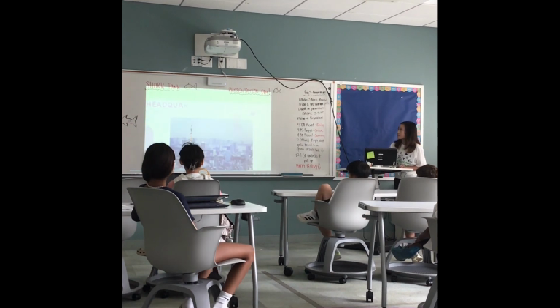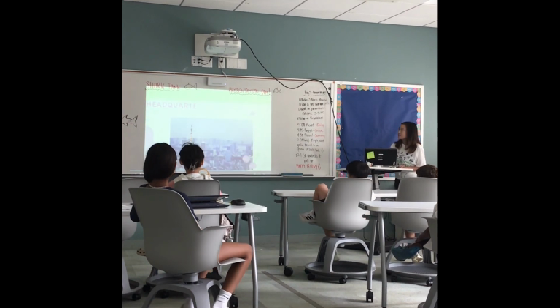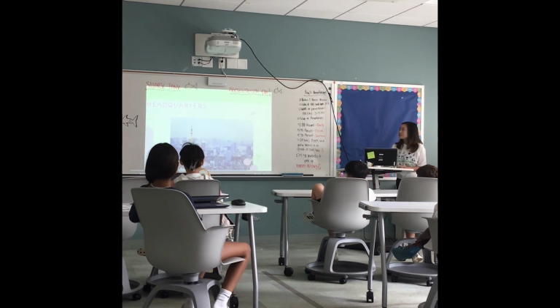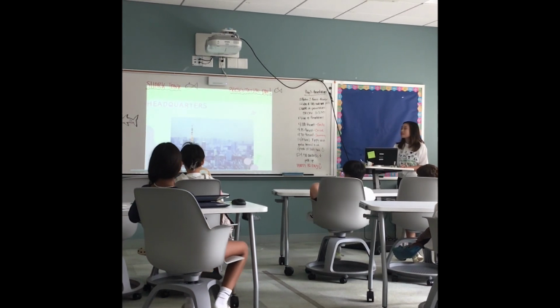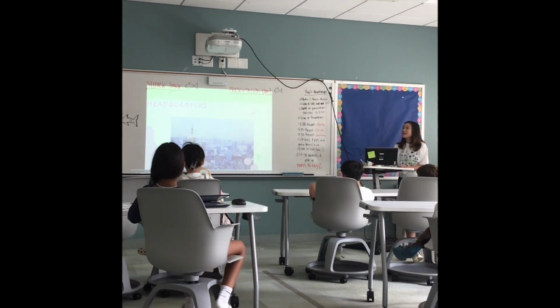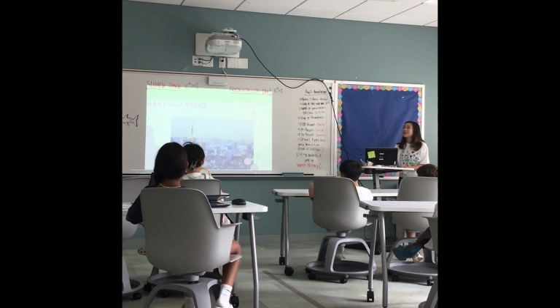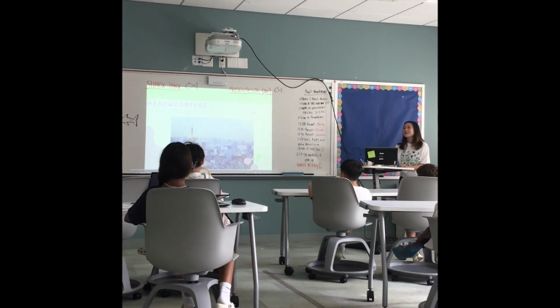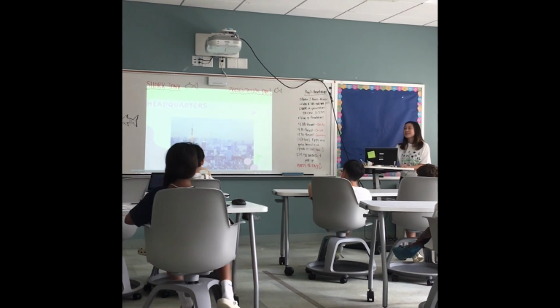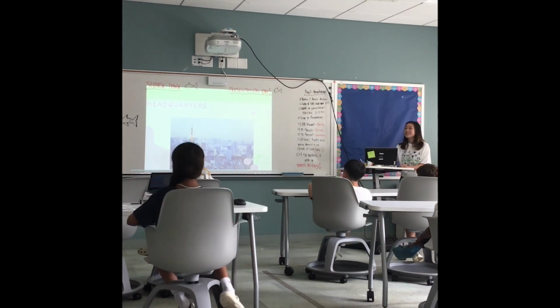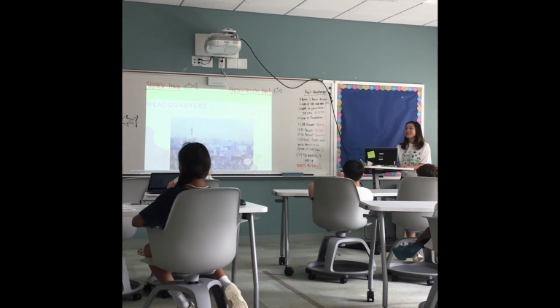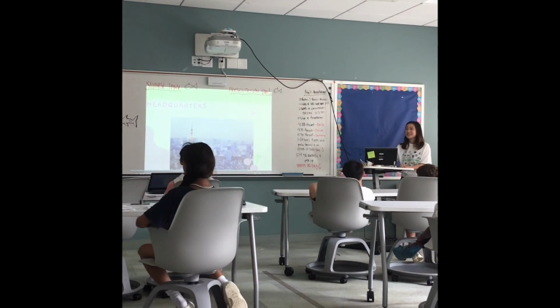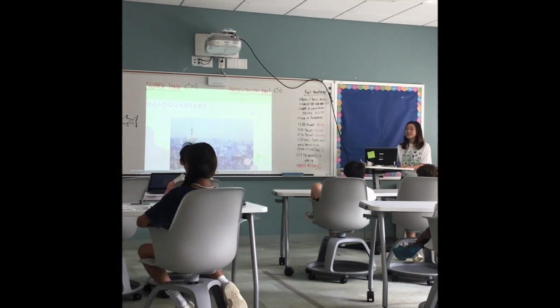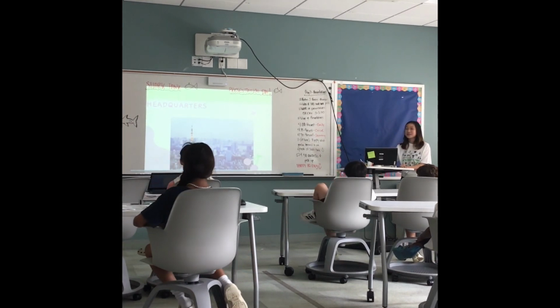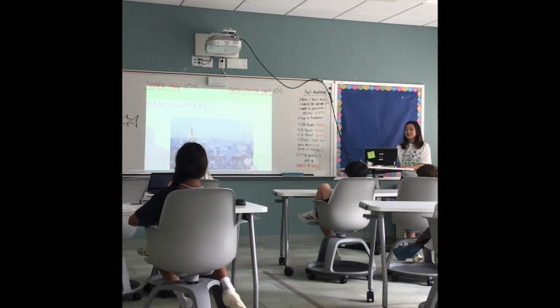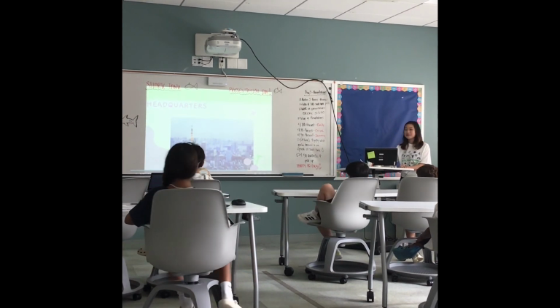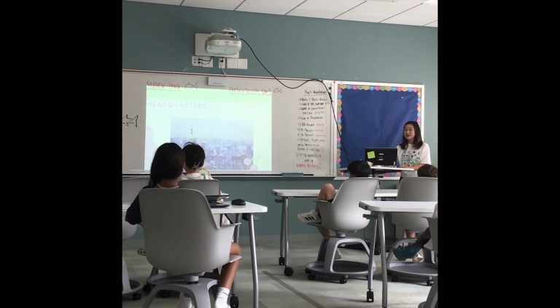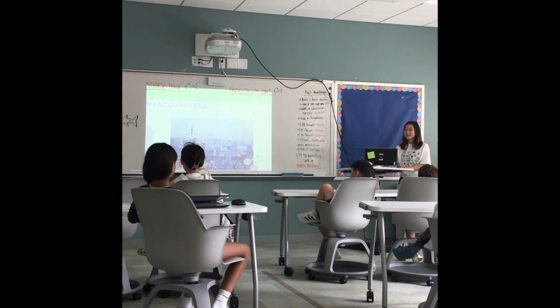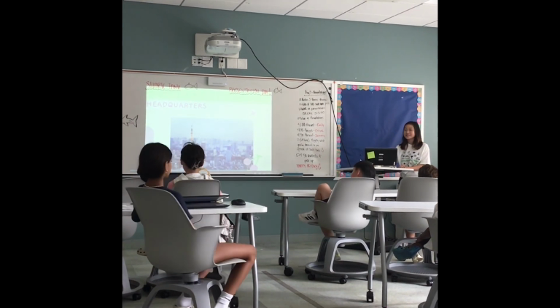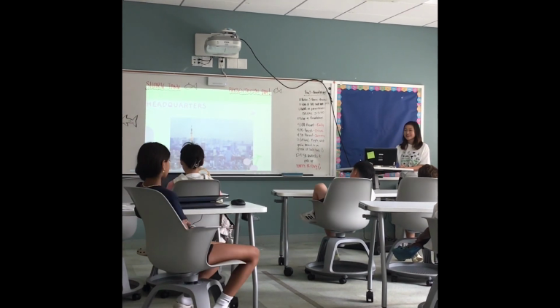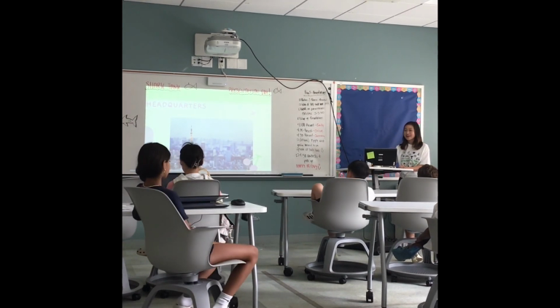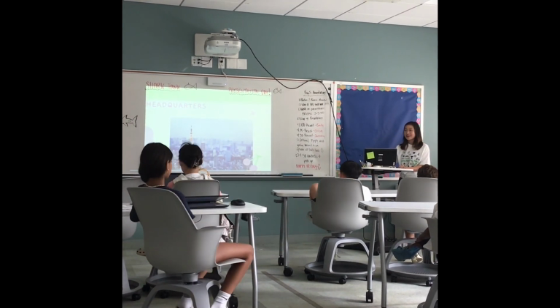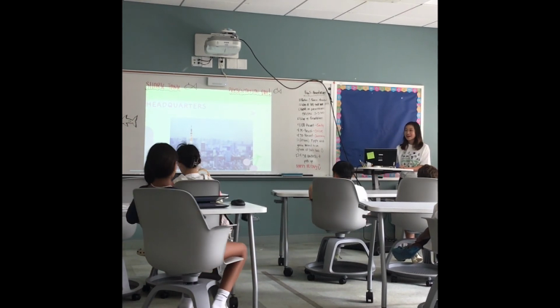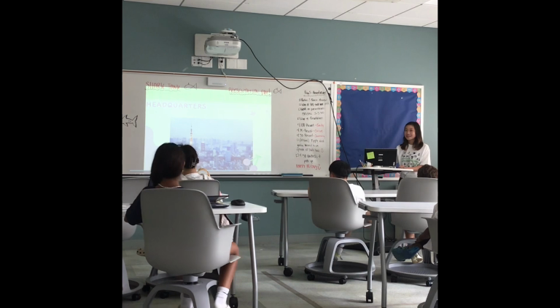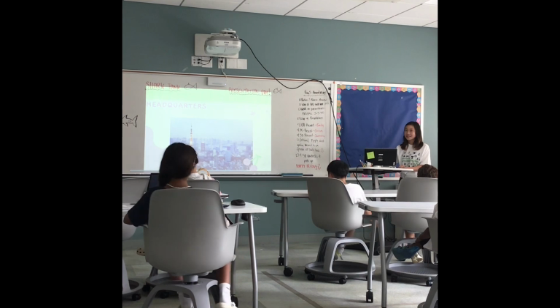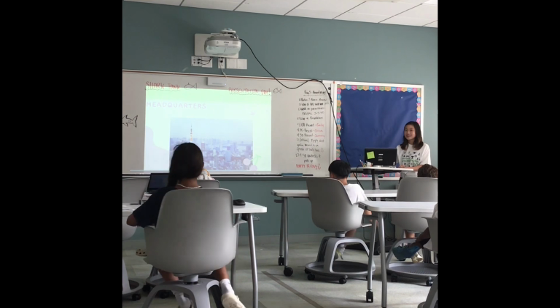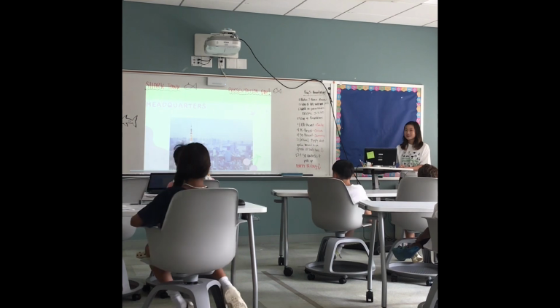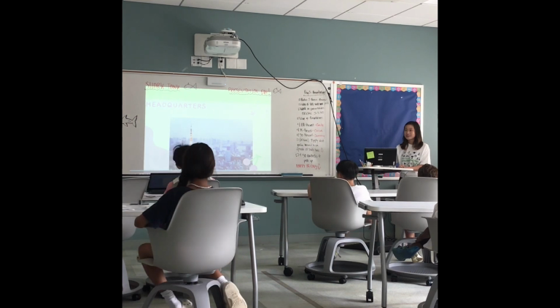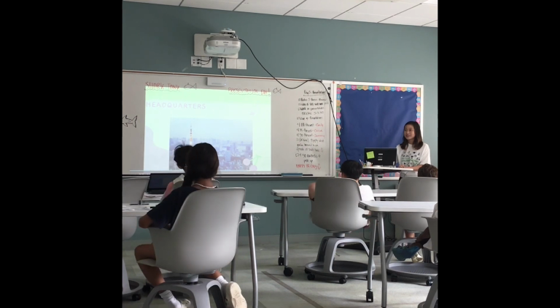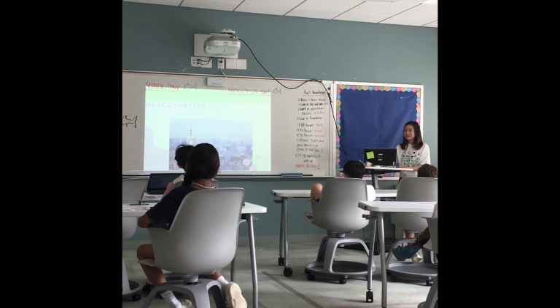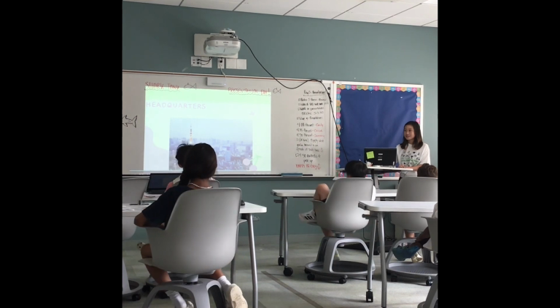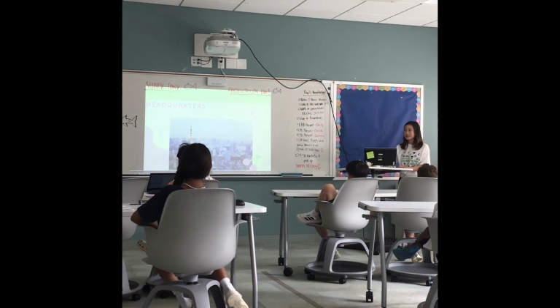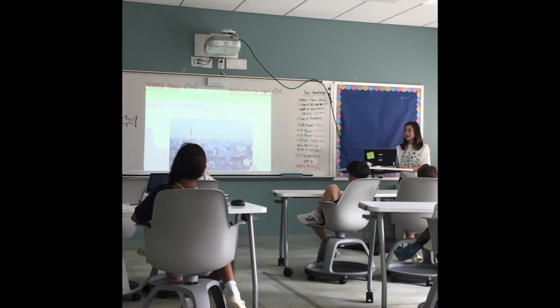My headquarters is in Tokyo, Japan, because all the high-tech stuff is in Tokyo.